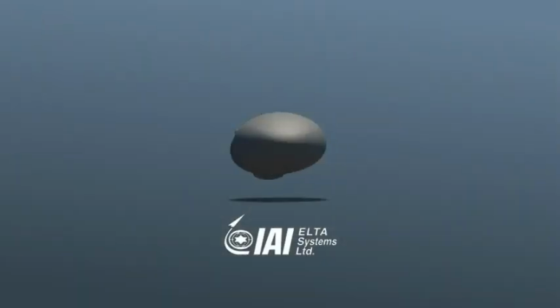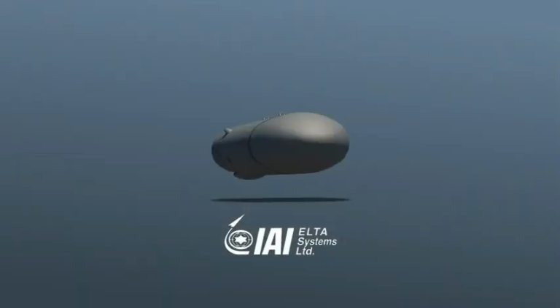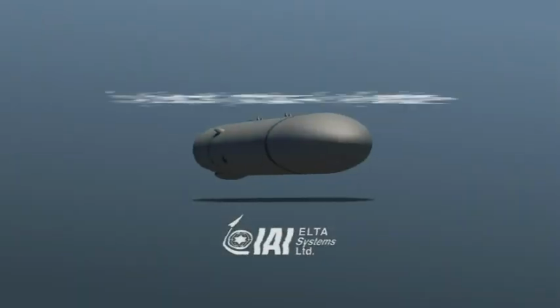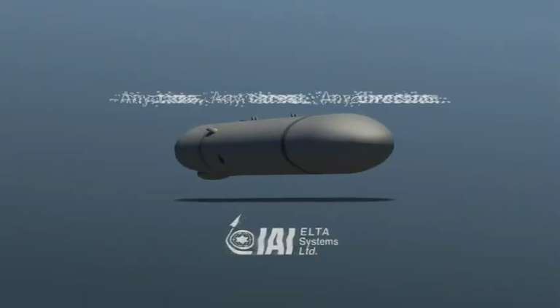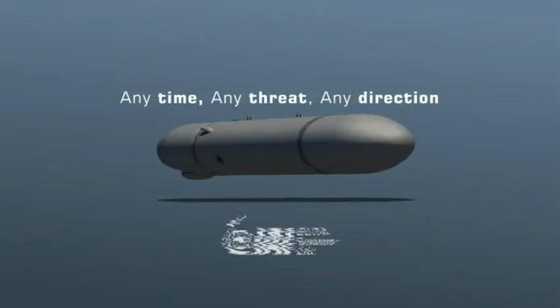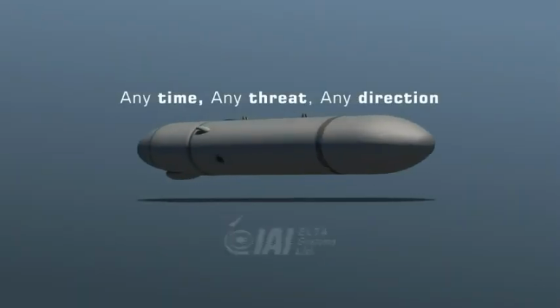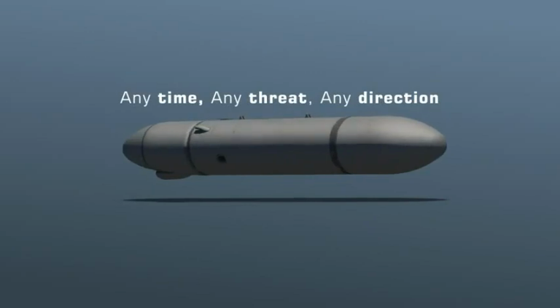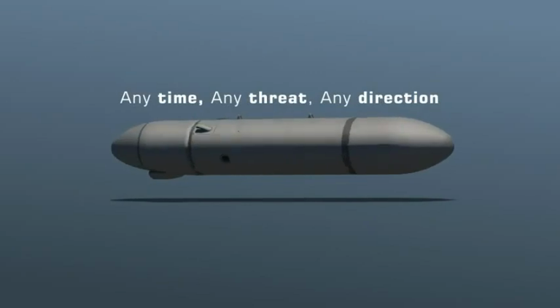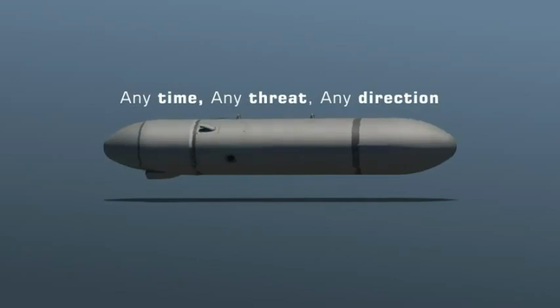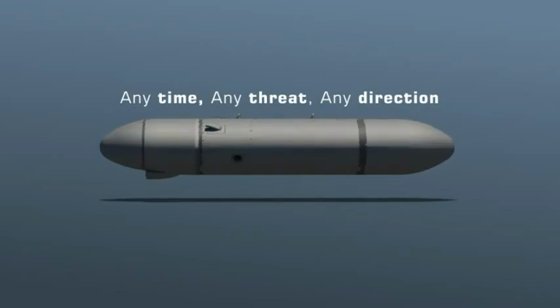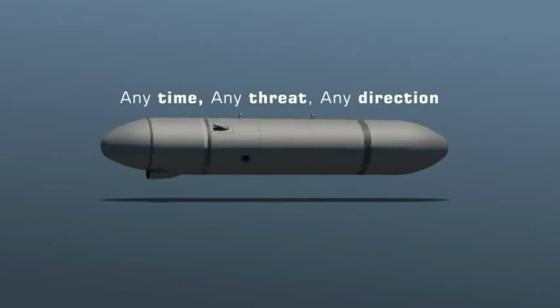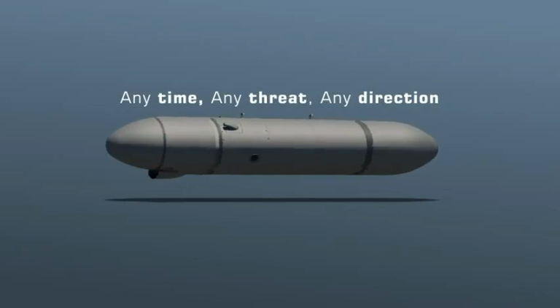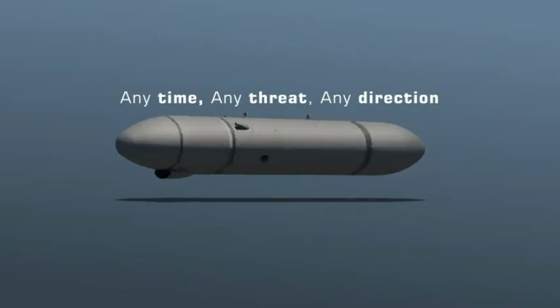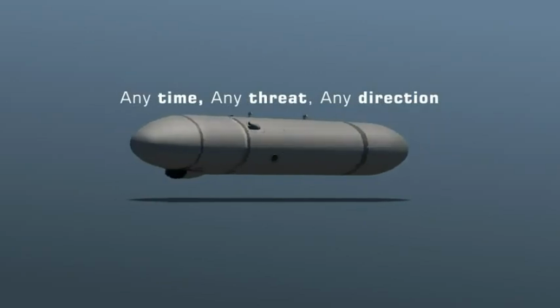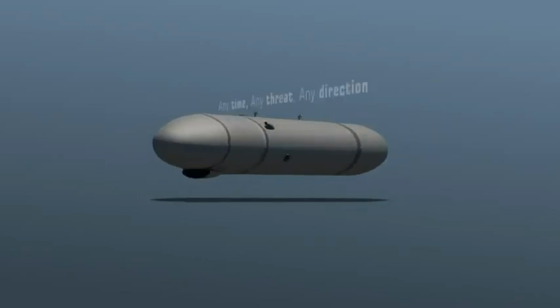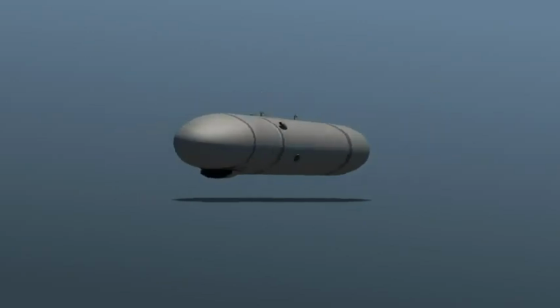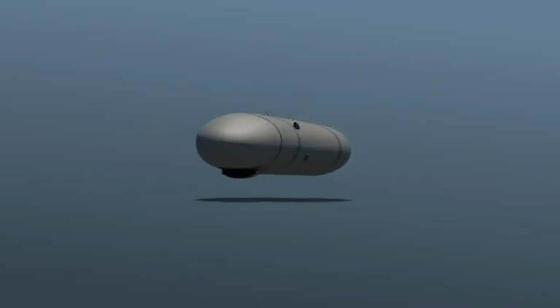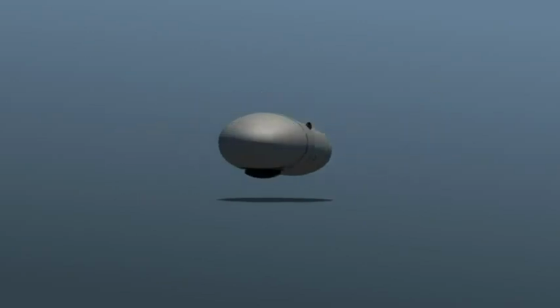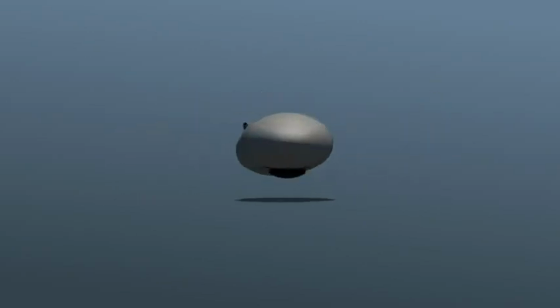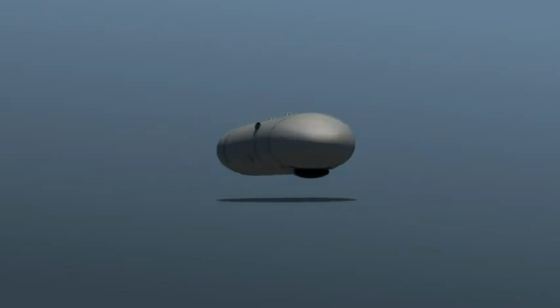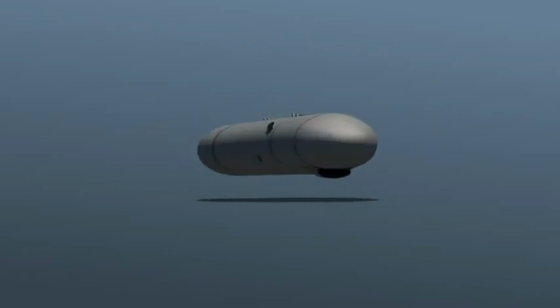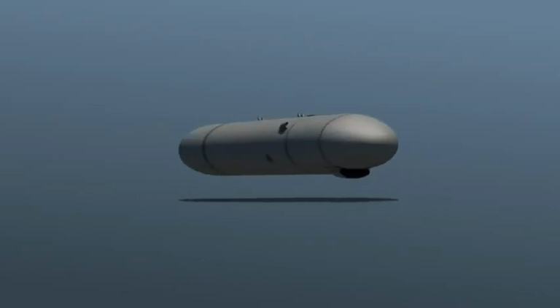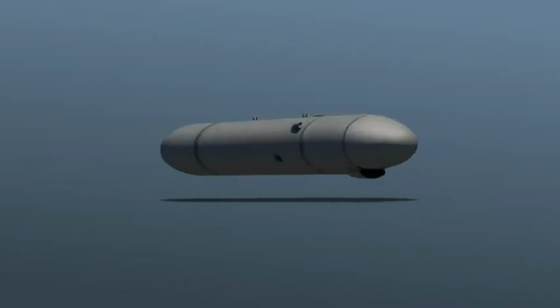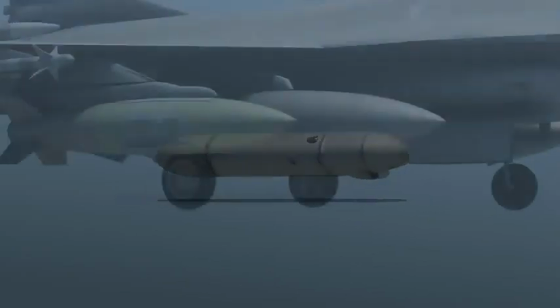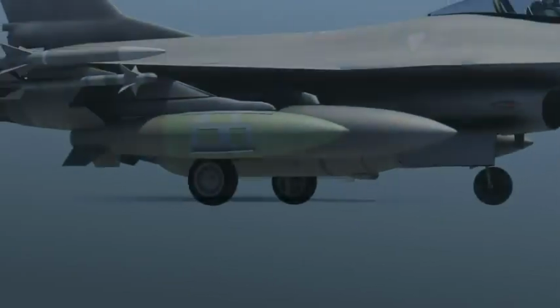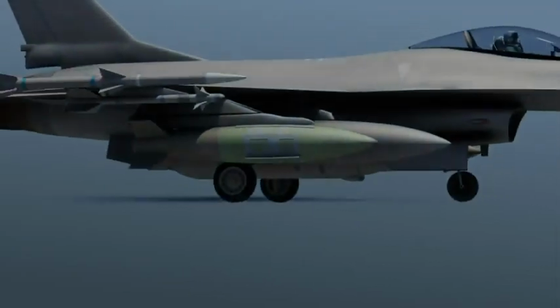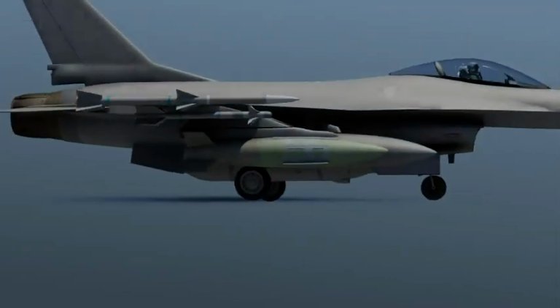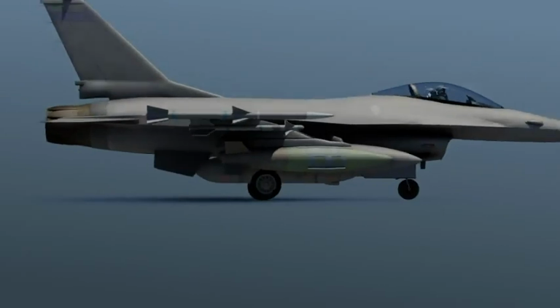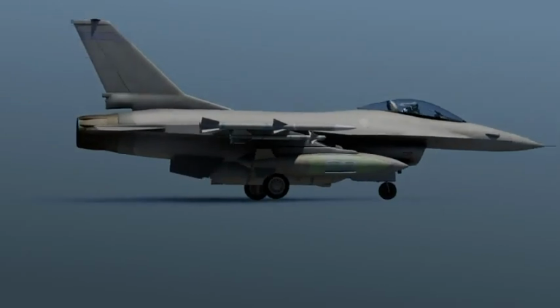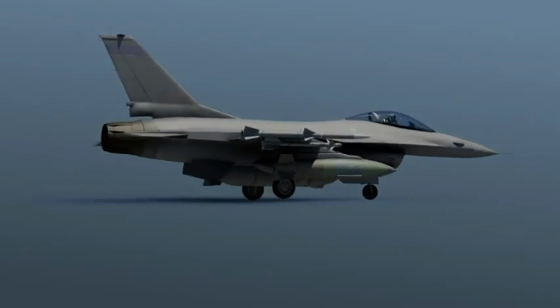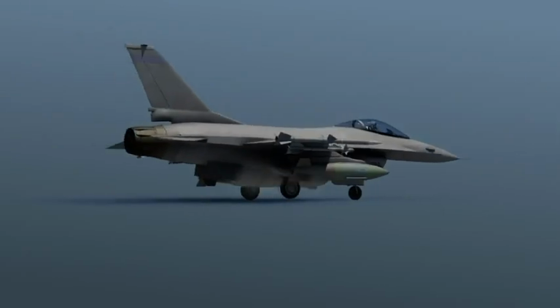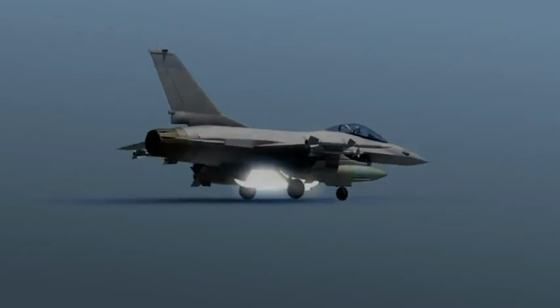Elta's Escort Jammer Pod is an advanced system designed to enhance survivability of the attacking force by suppressing multiple threats.